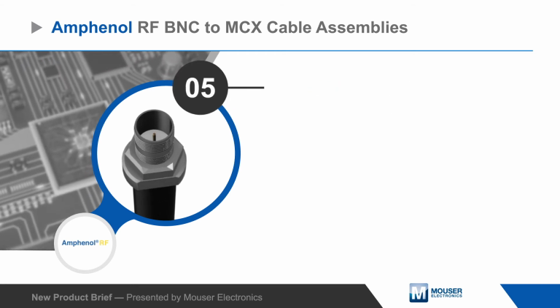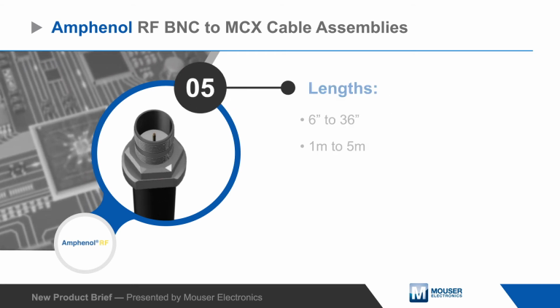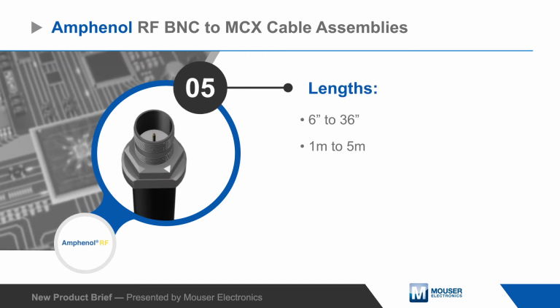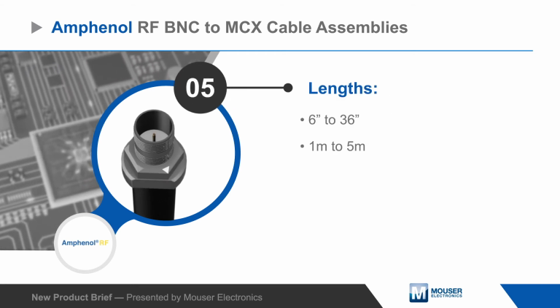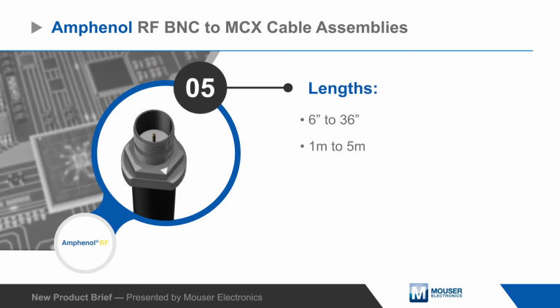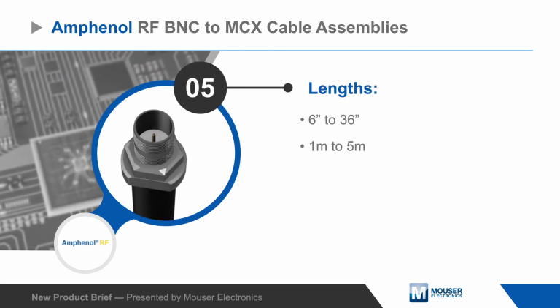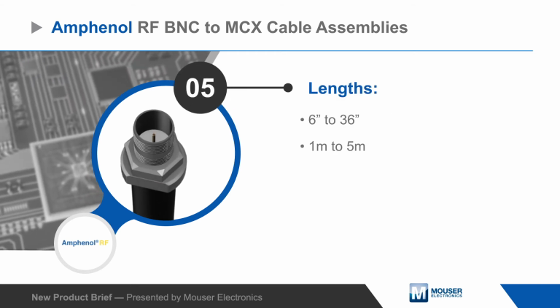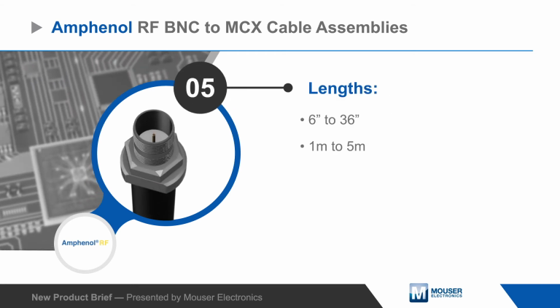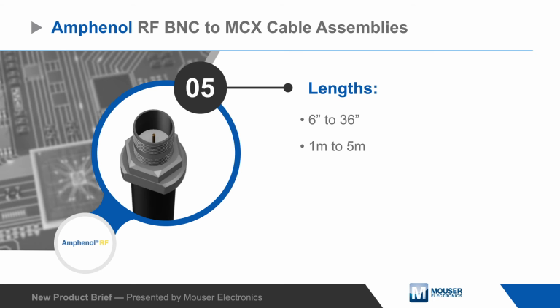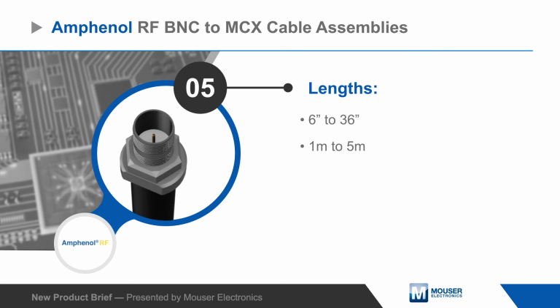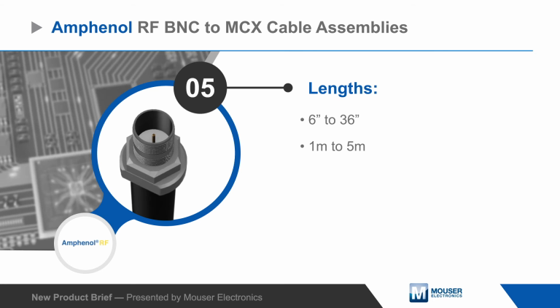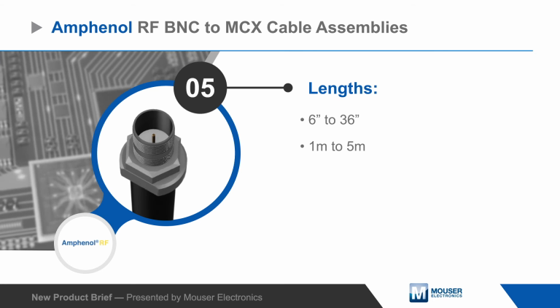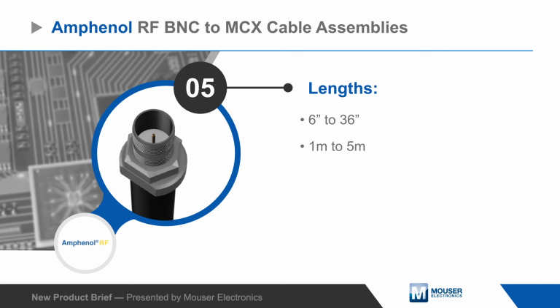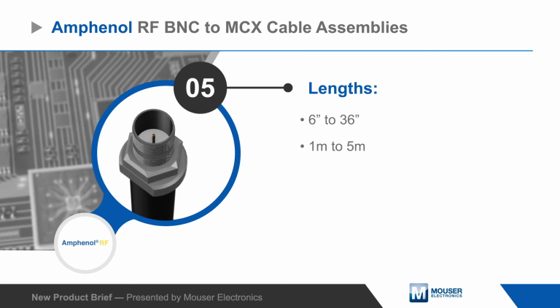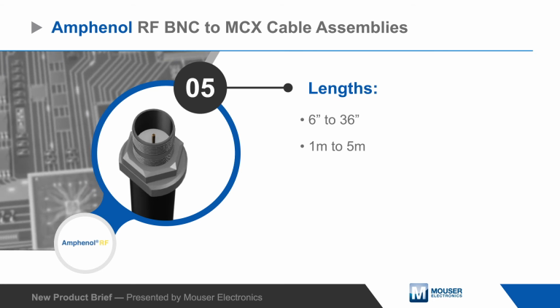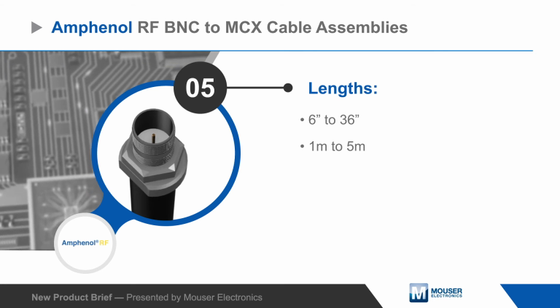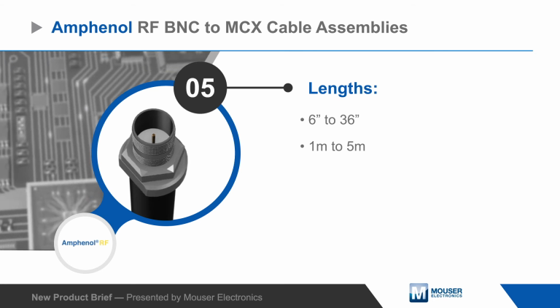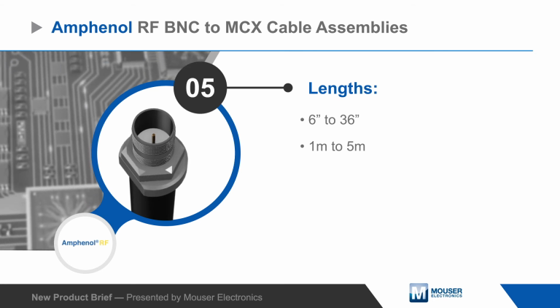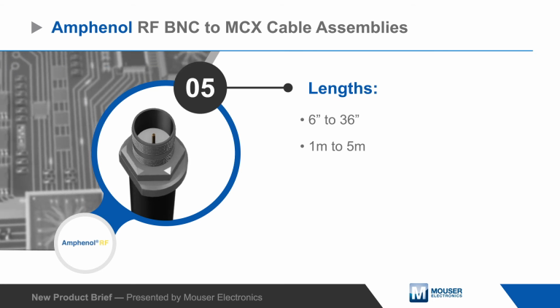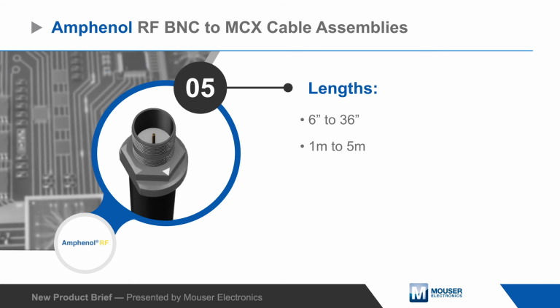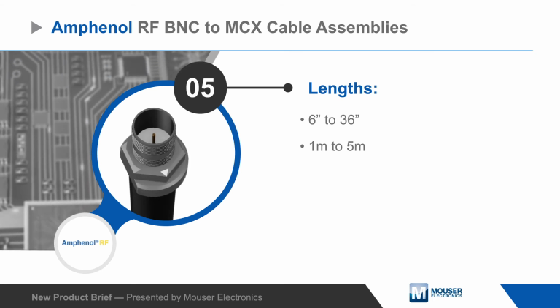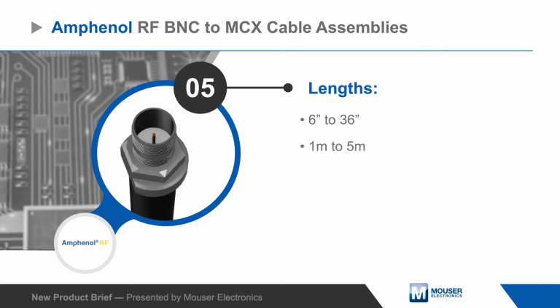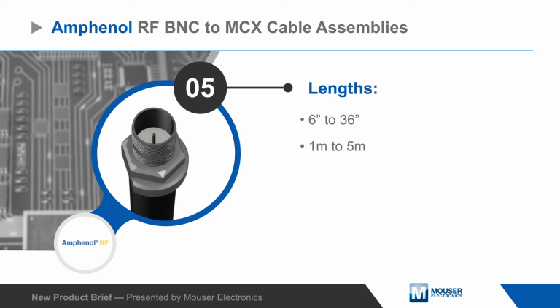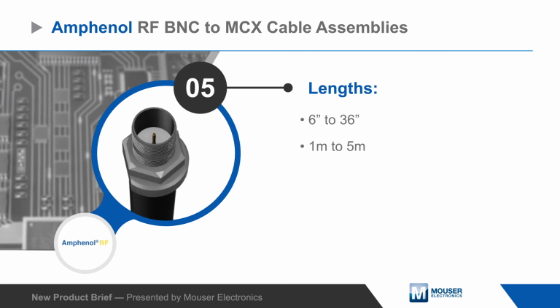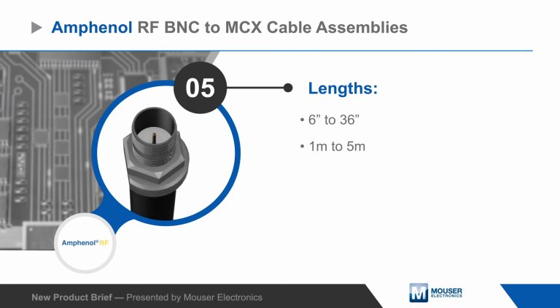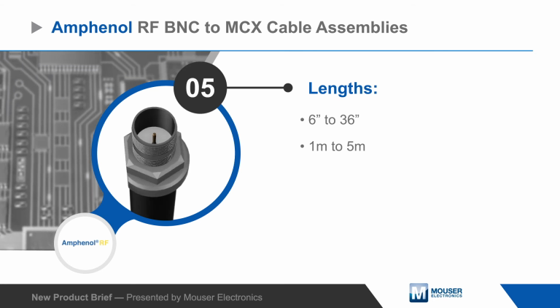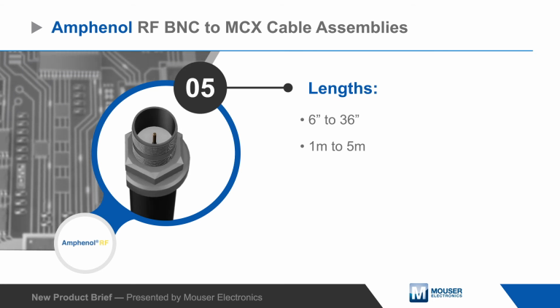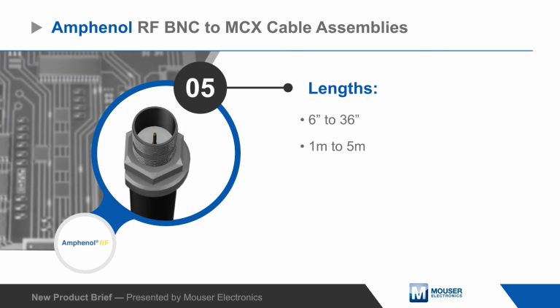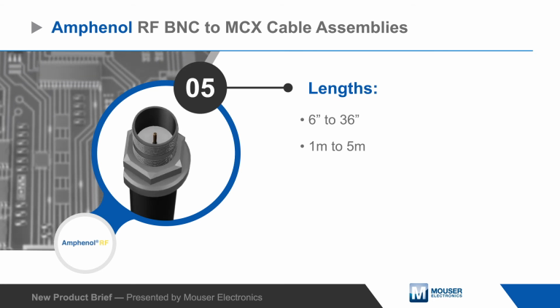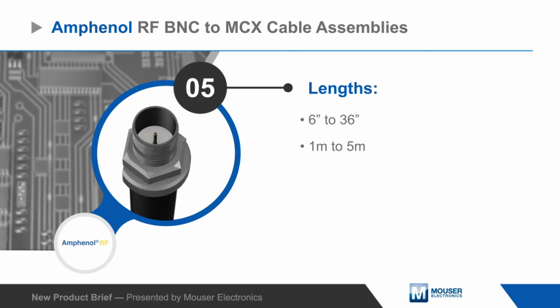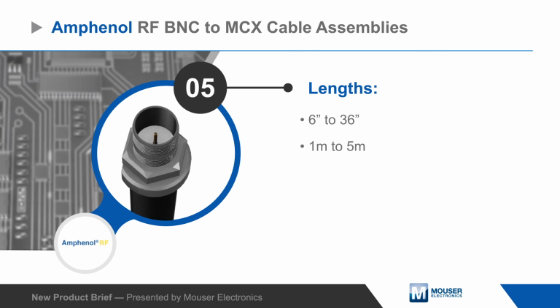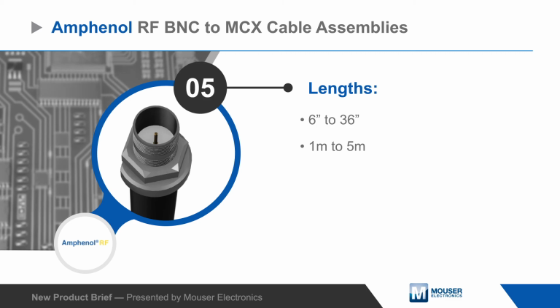Amphenol RF offers the BNC to MCX cable assemblies in lengths ranging from 6 inches to 36 inches and 1 meter to 5 meters.